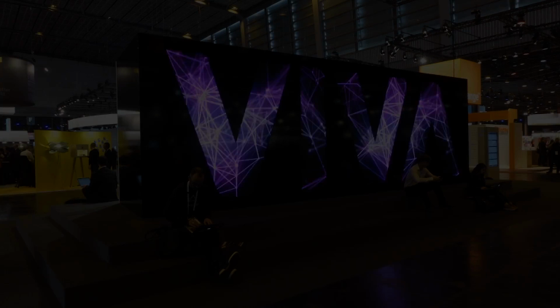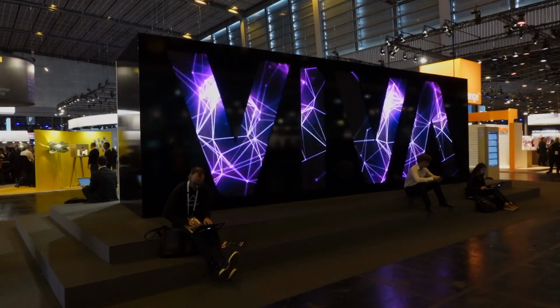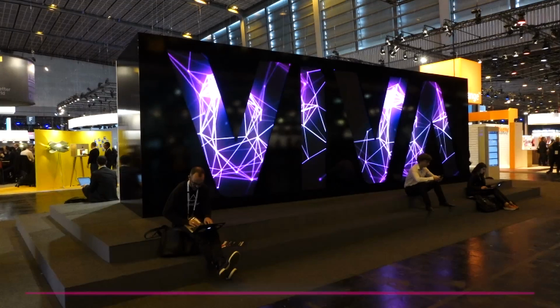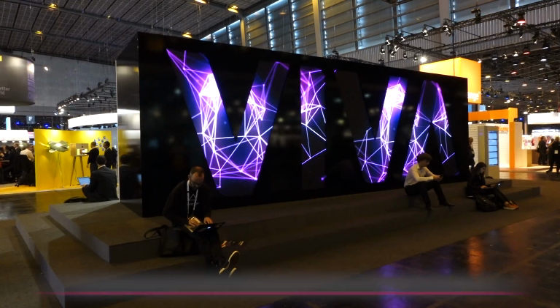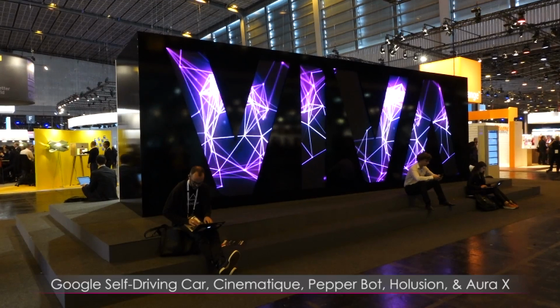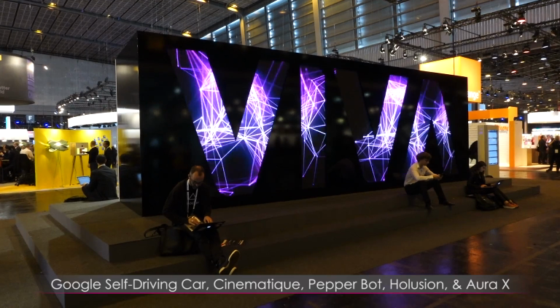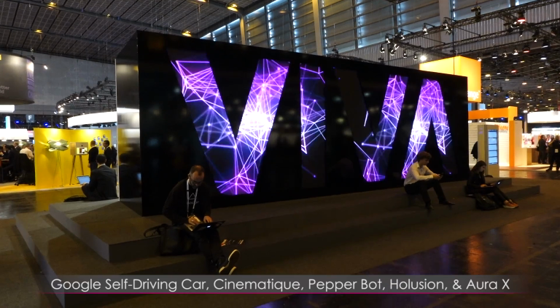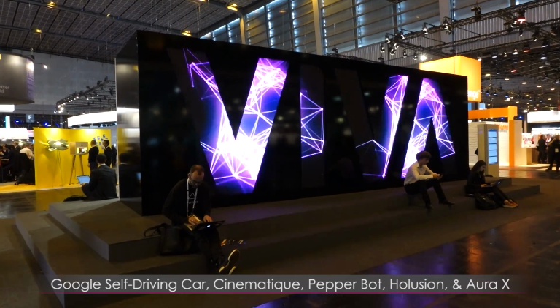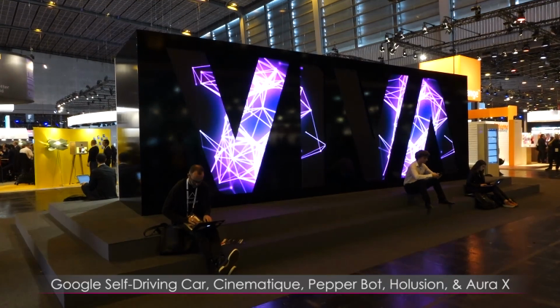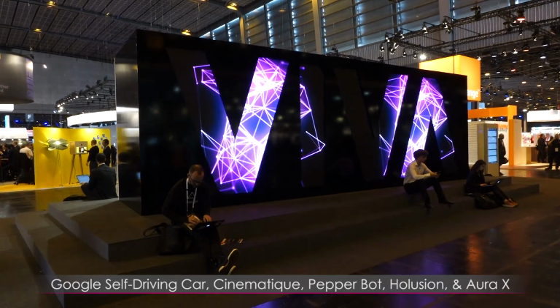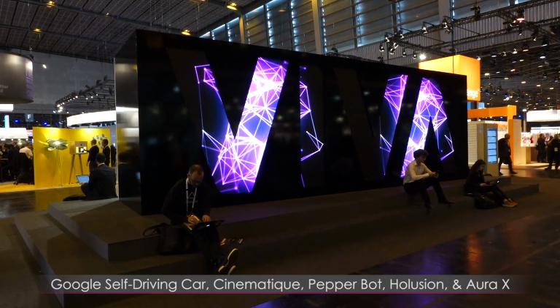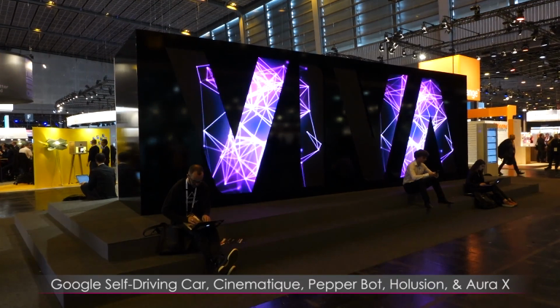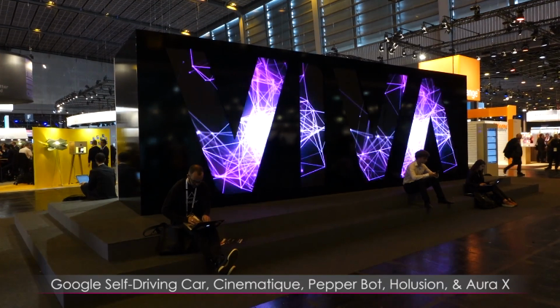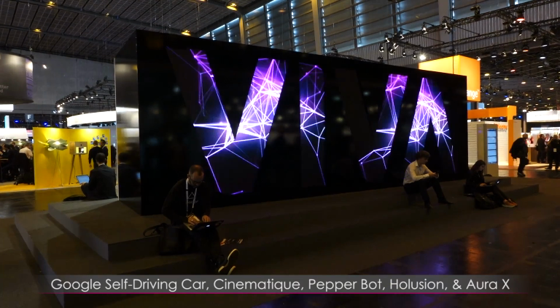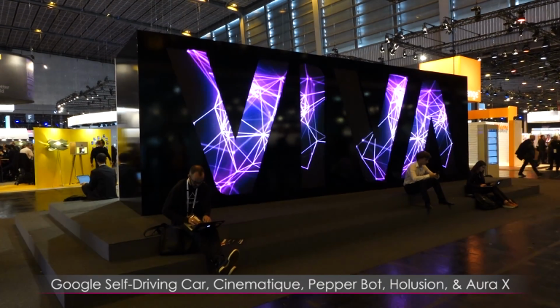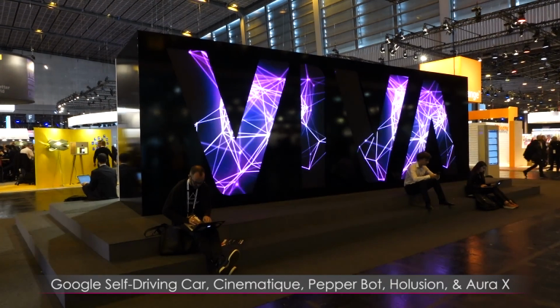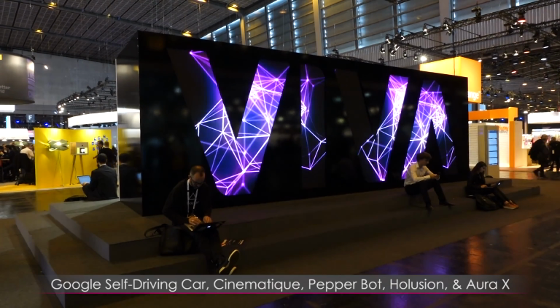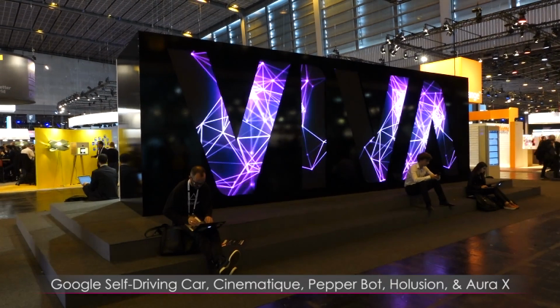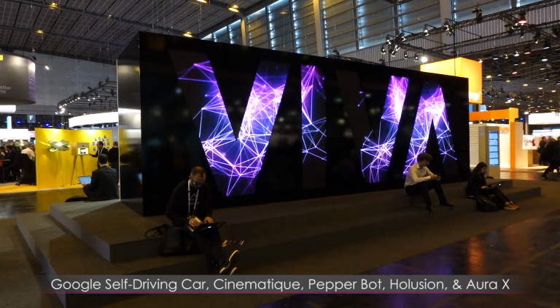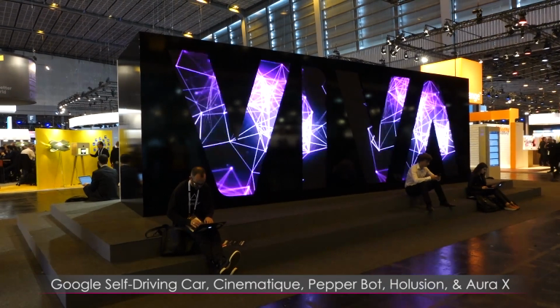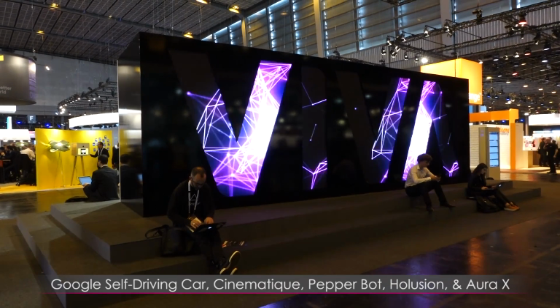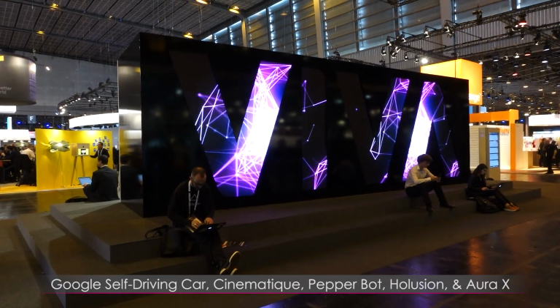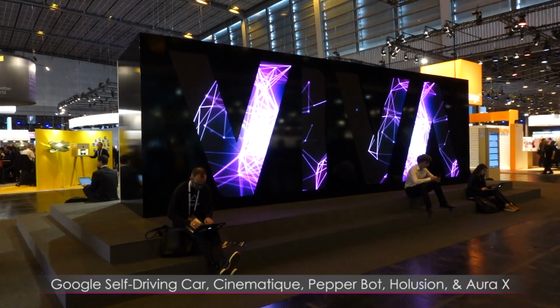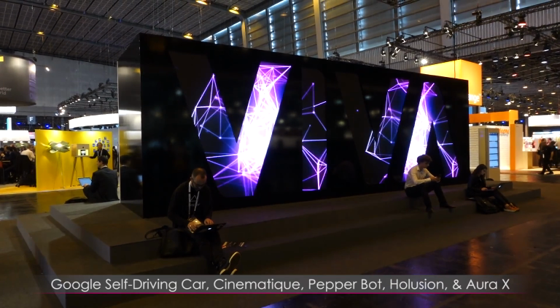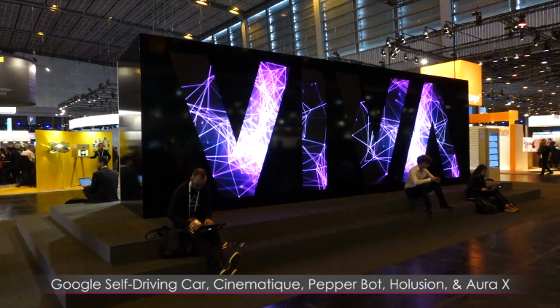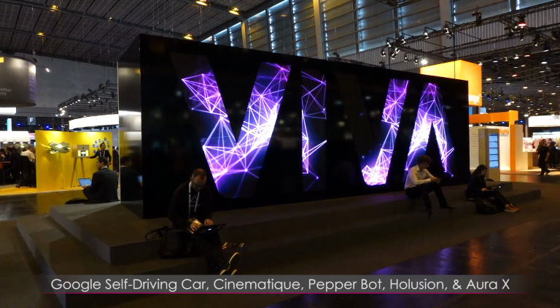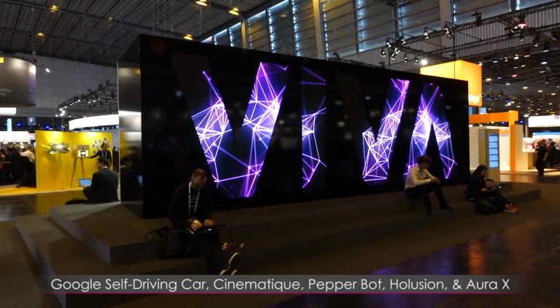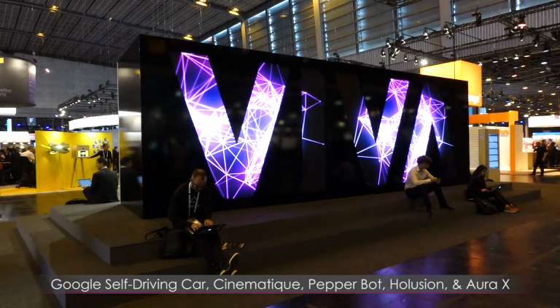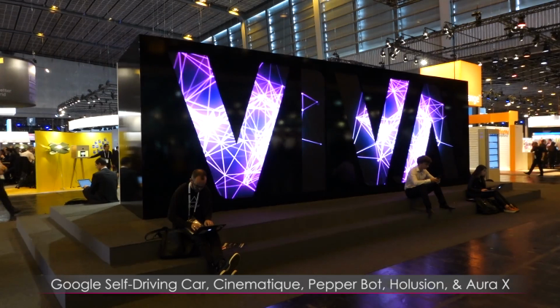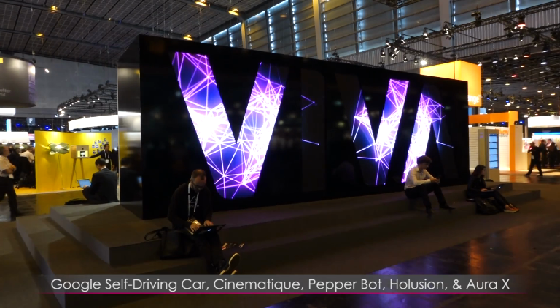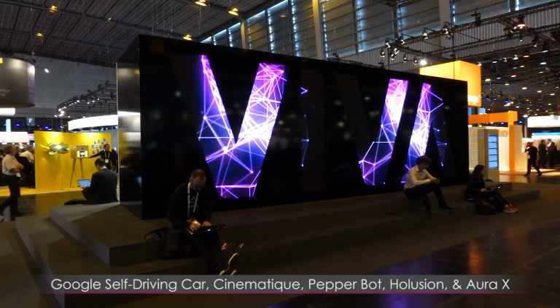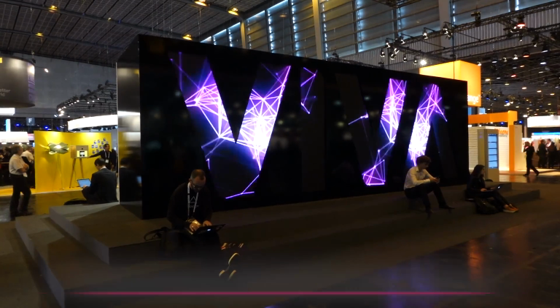This video will cover the Google Self-Driving Car, Cinematique, Pepperbot, Hallusion, and Aura X.